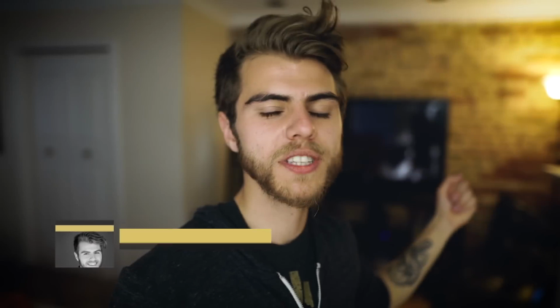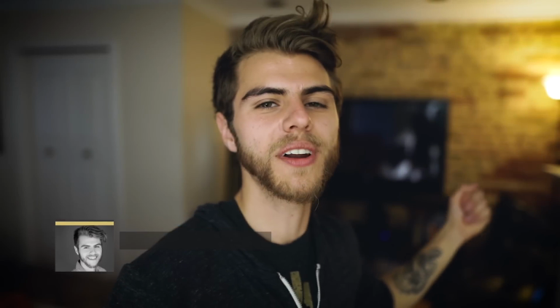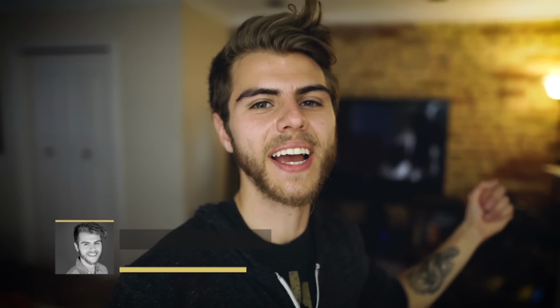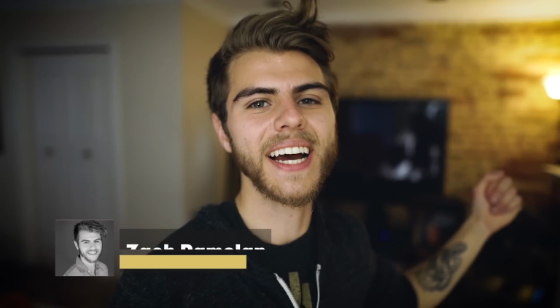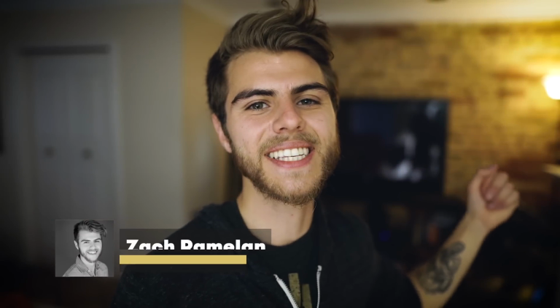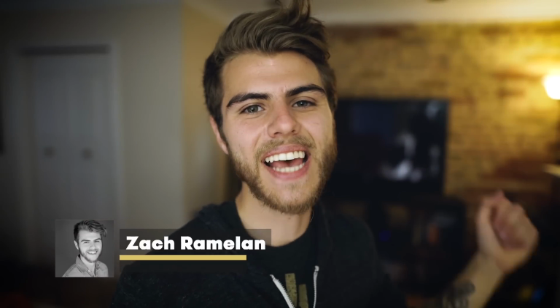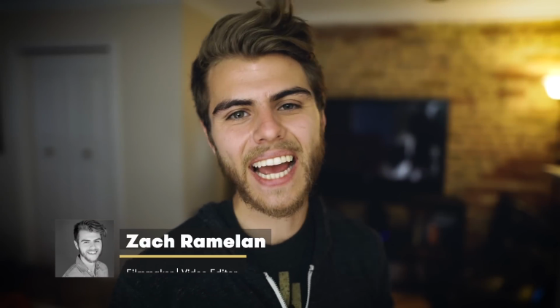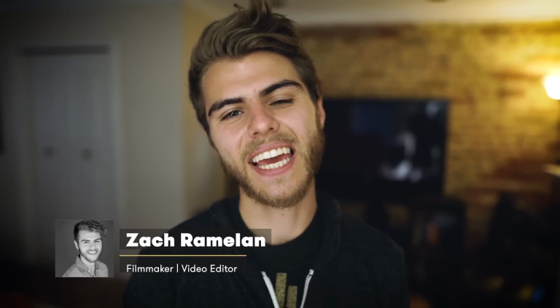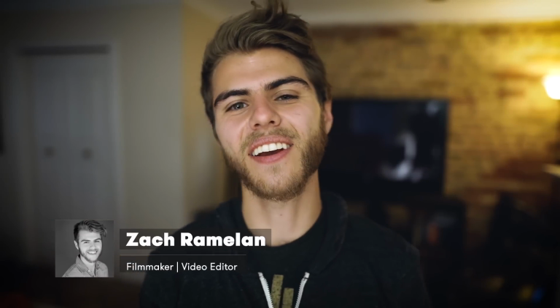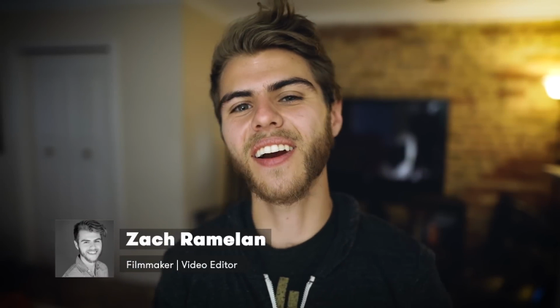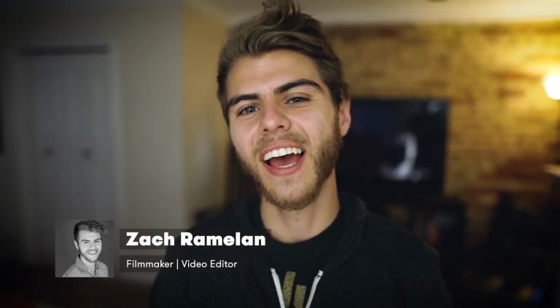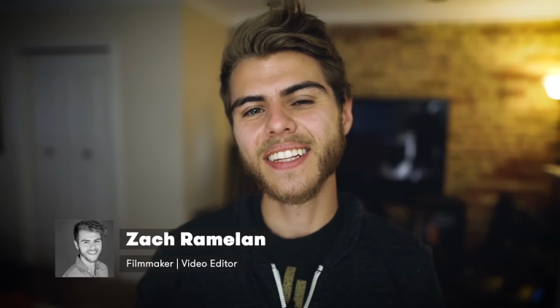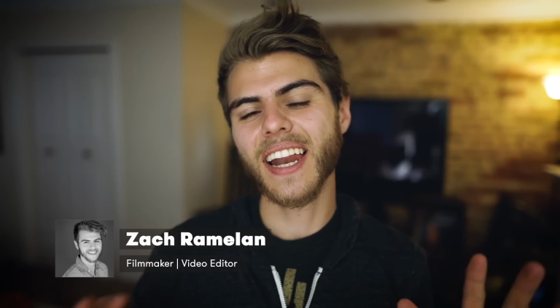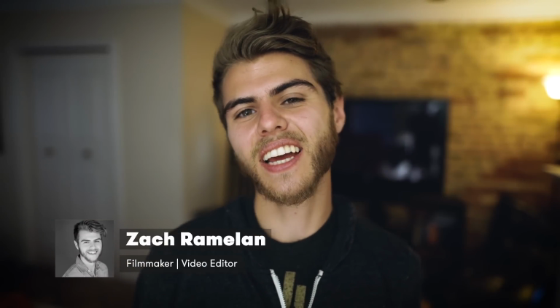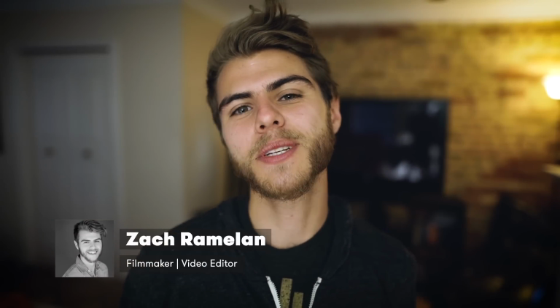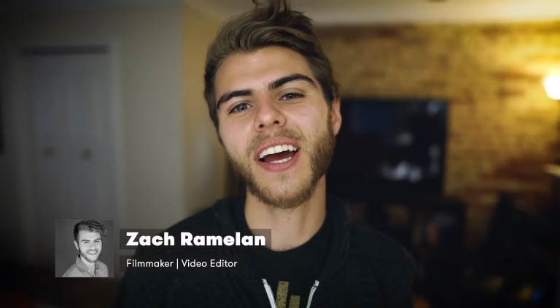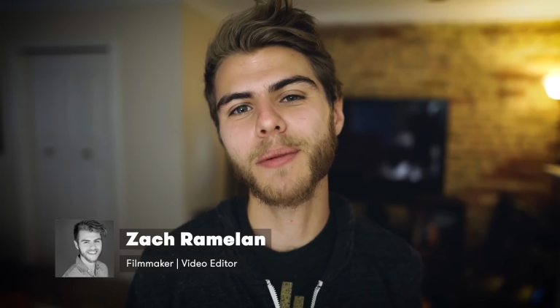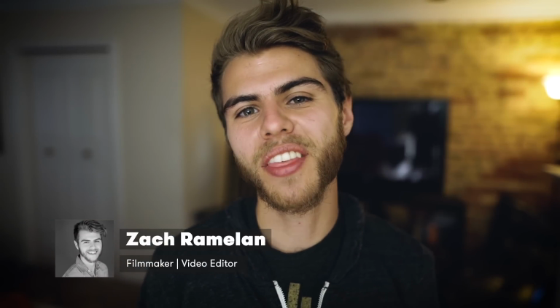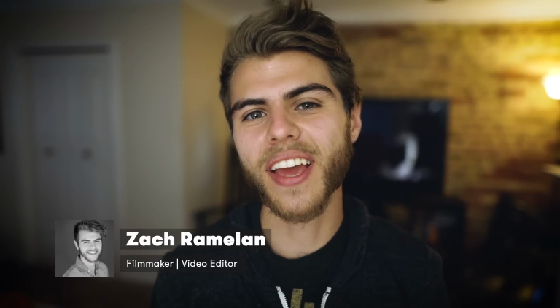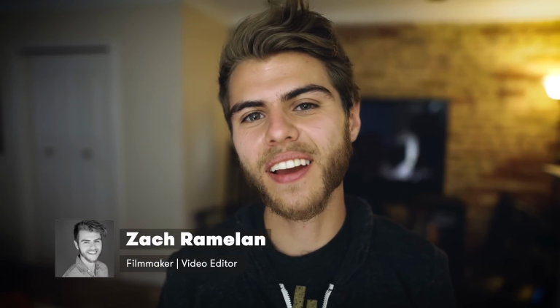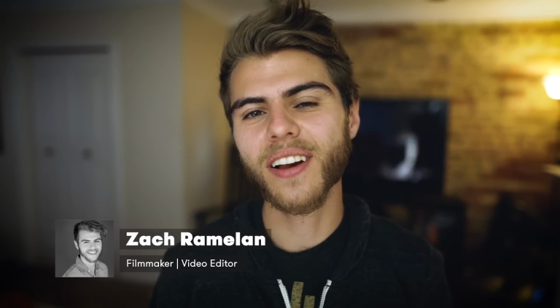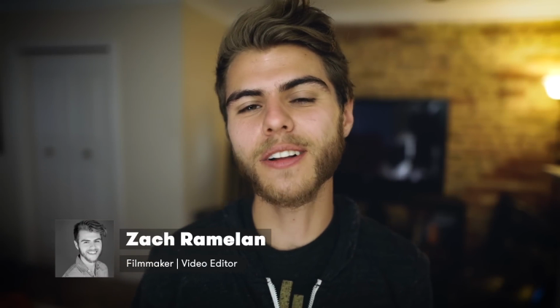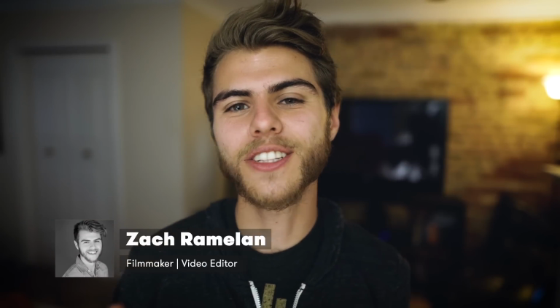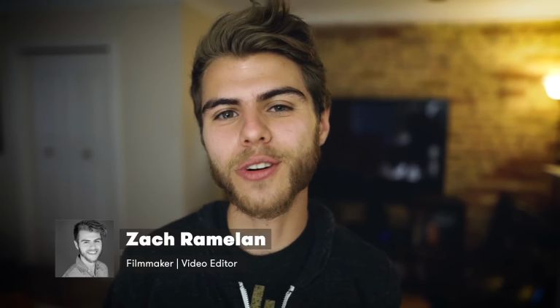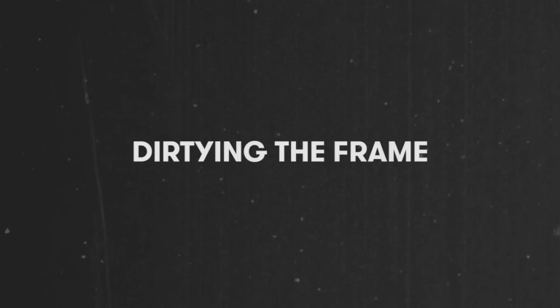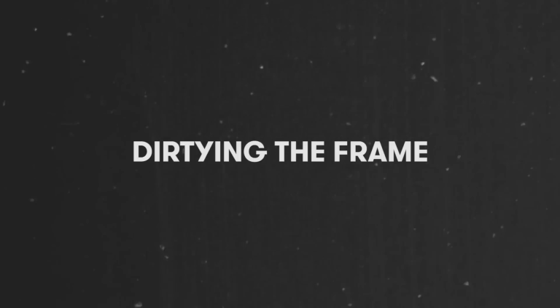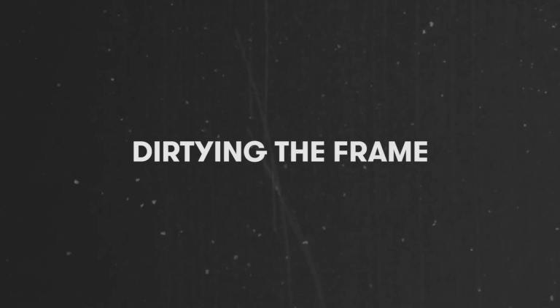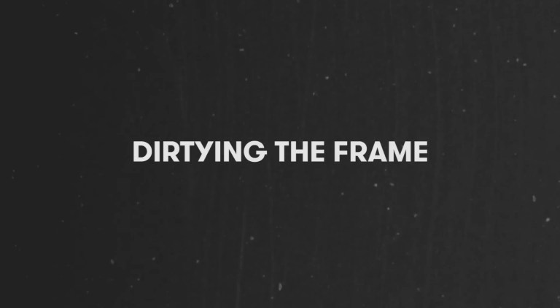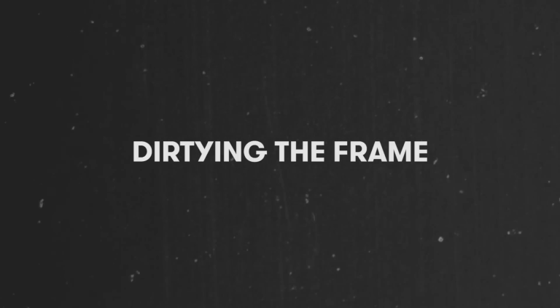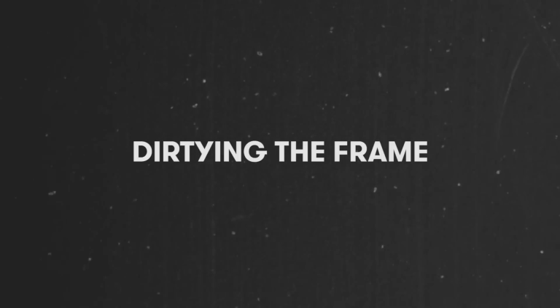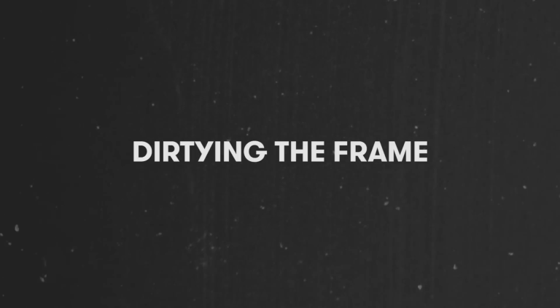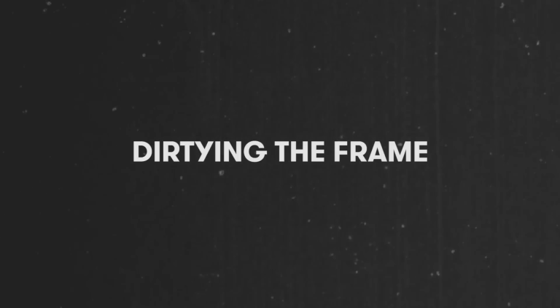What's going on guys, Zach here. Today I'm gonna be talking about a thing called dirtying the frame.